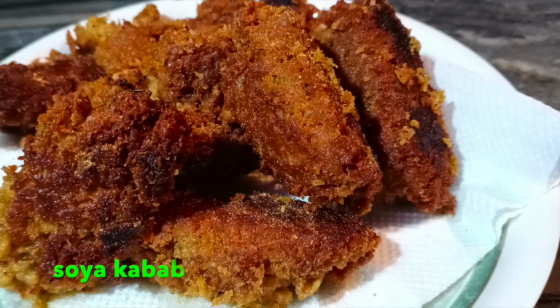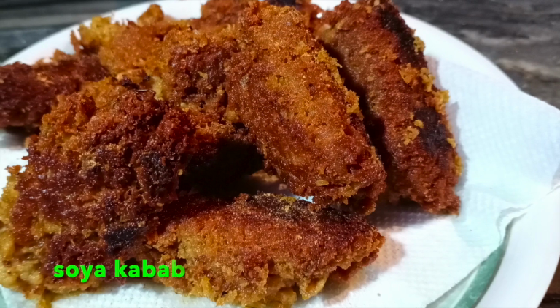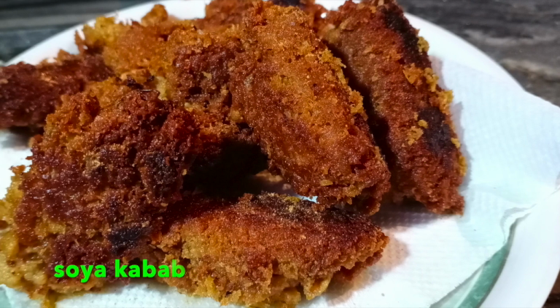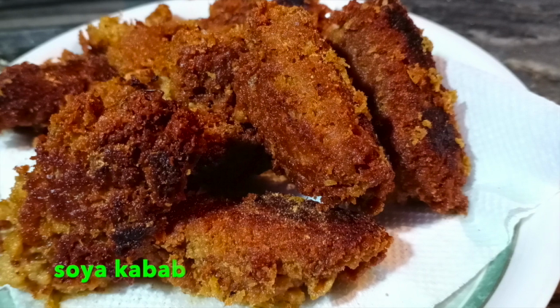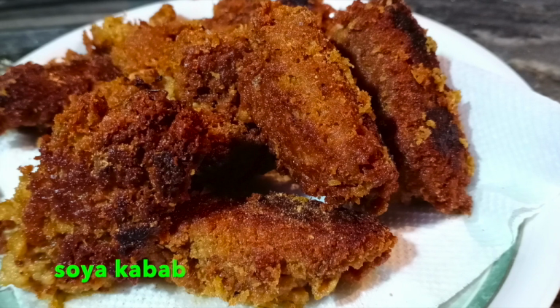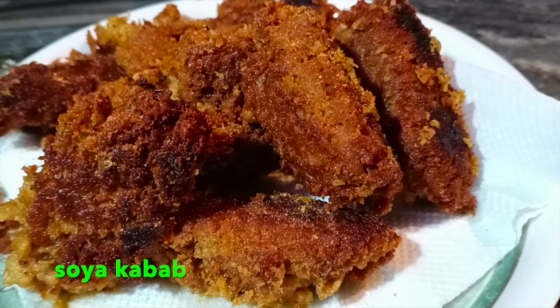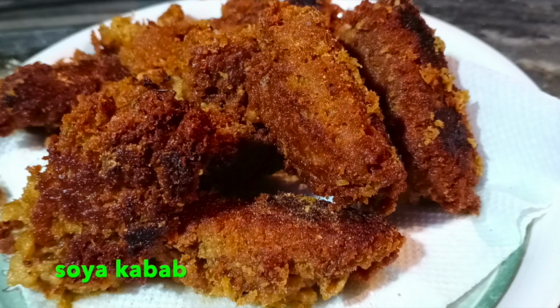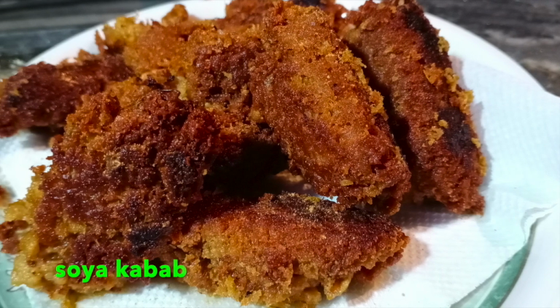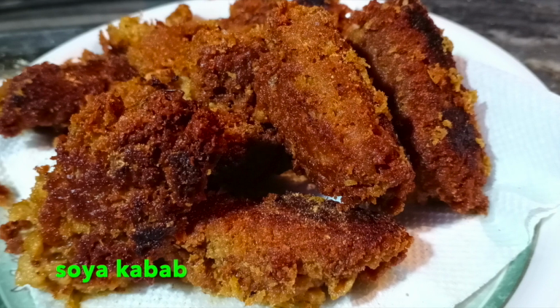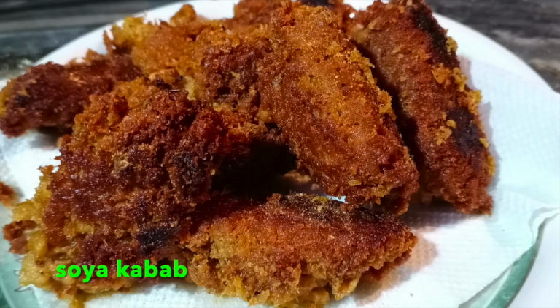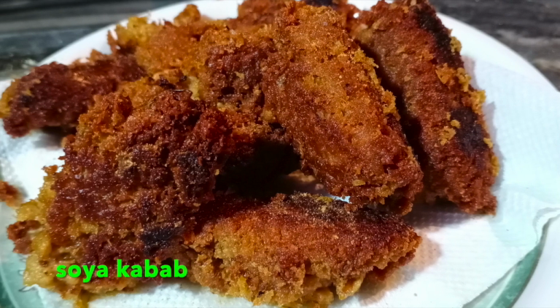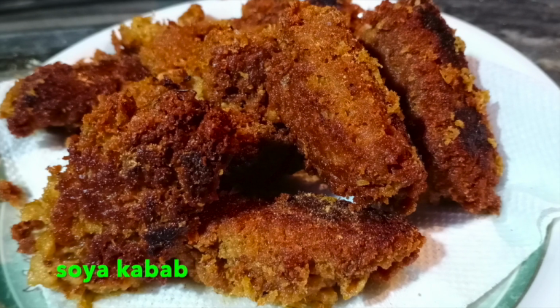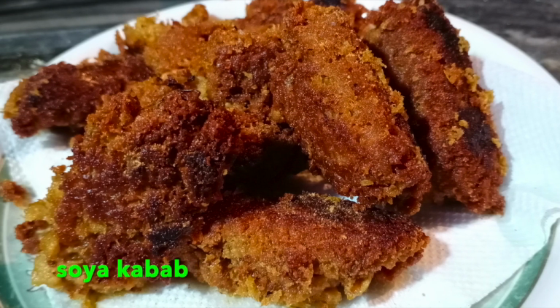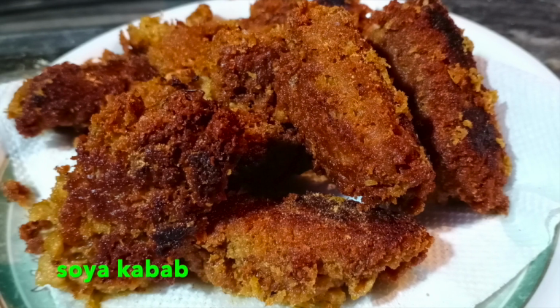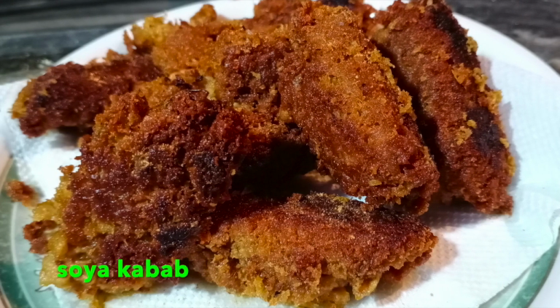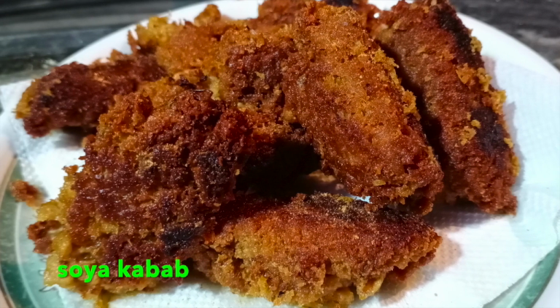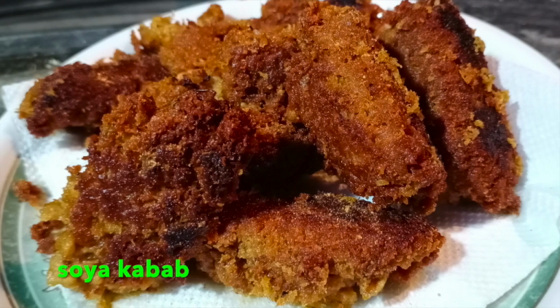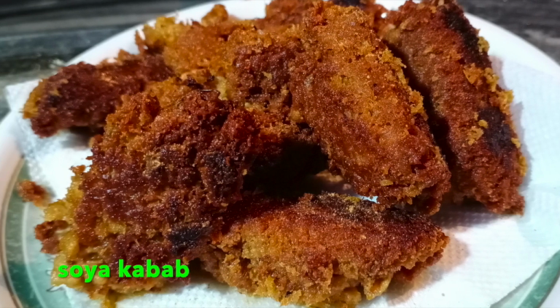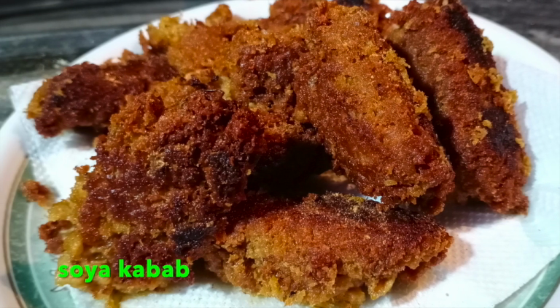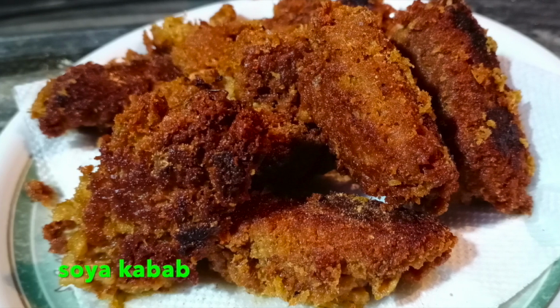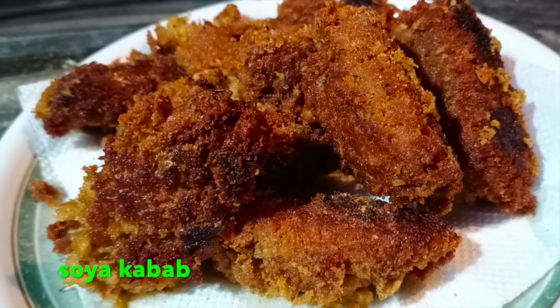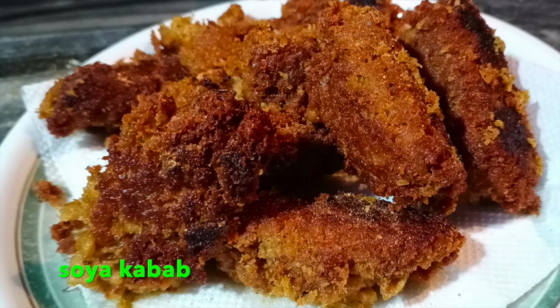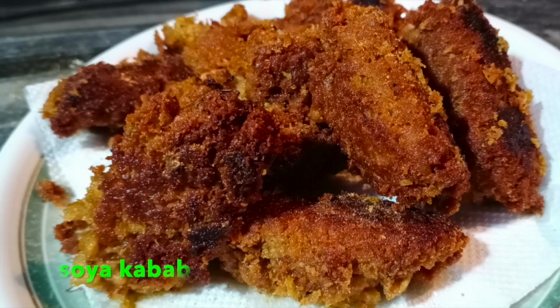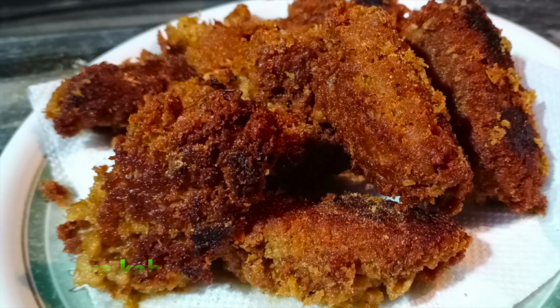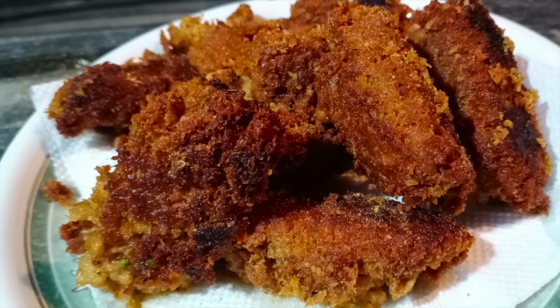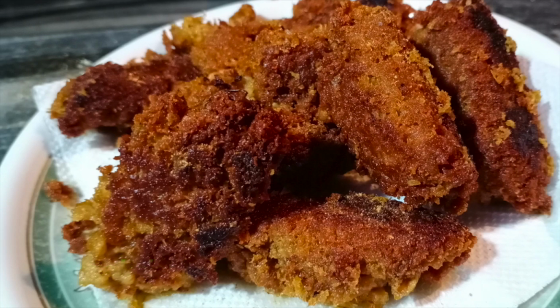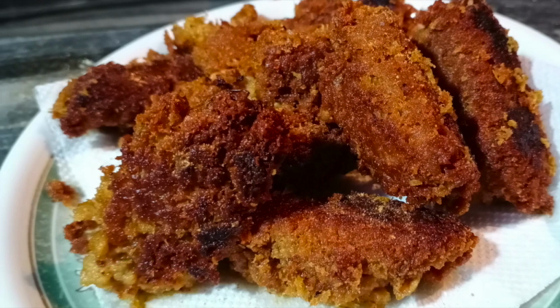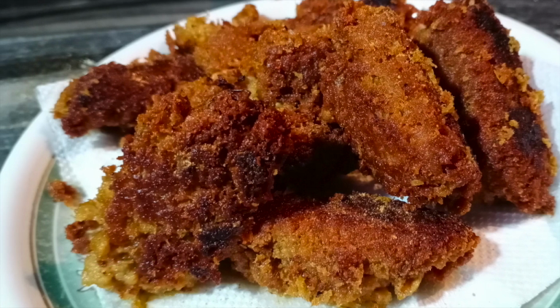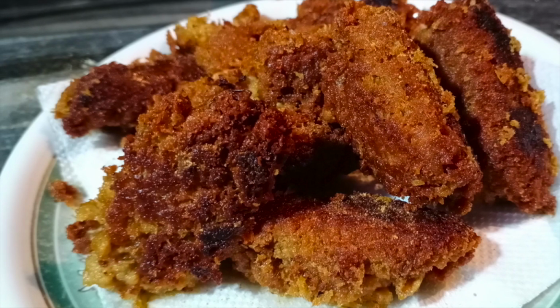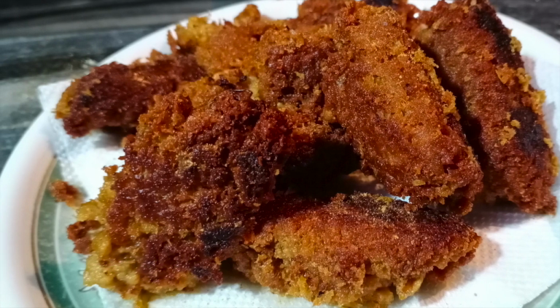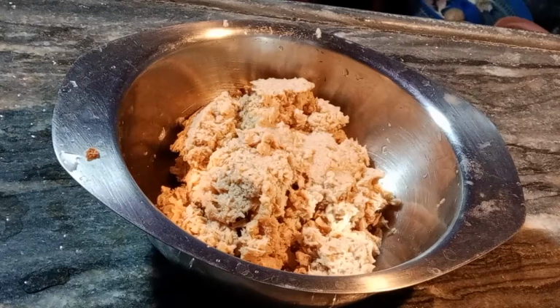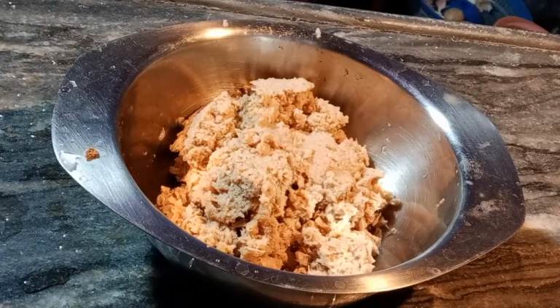Hello everyone, welcome back to Food O'Police. Today I am going to share with you guys a soya kebab recipe. Let's see.